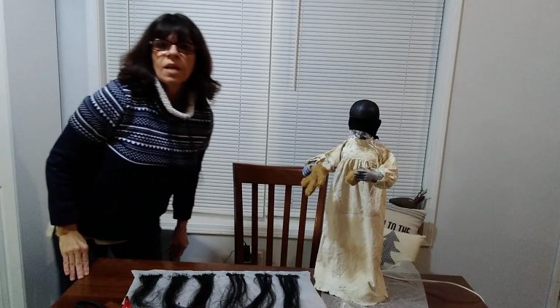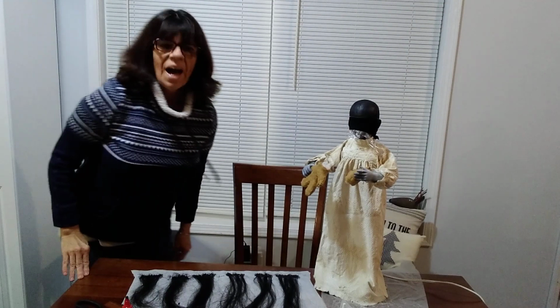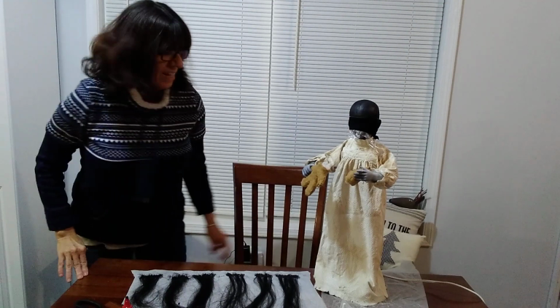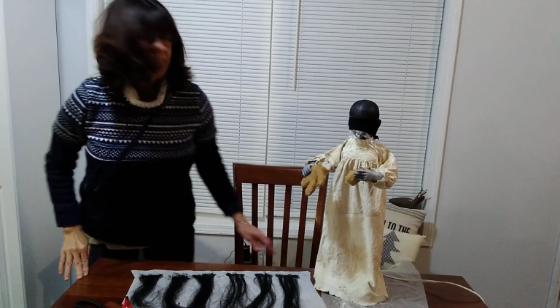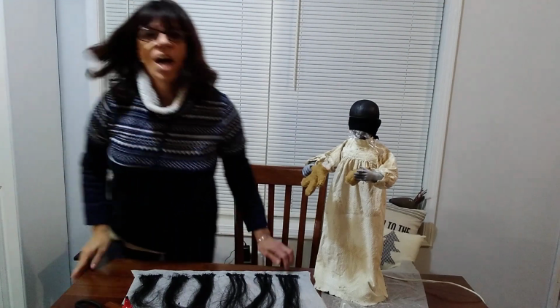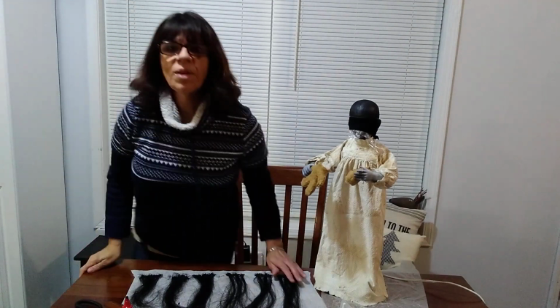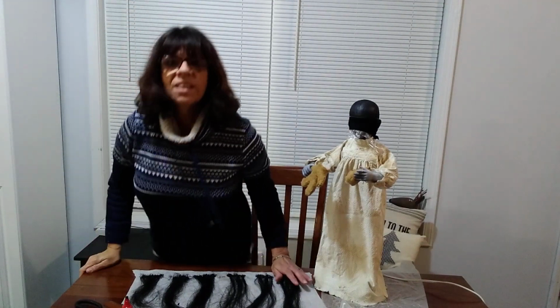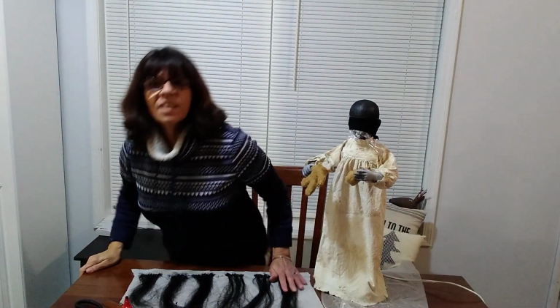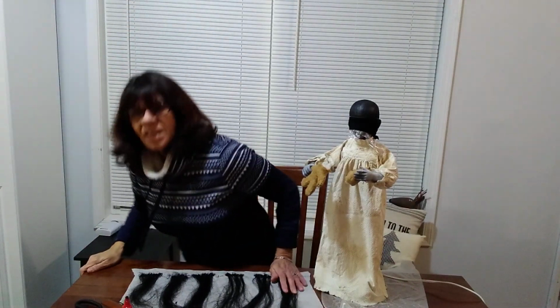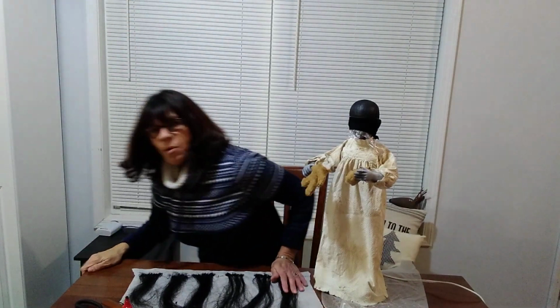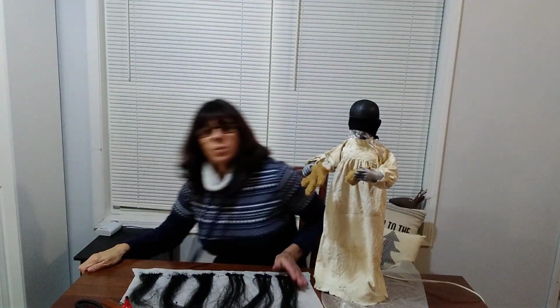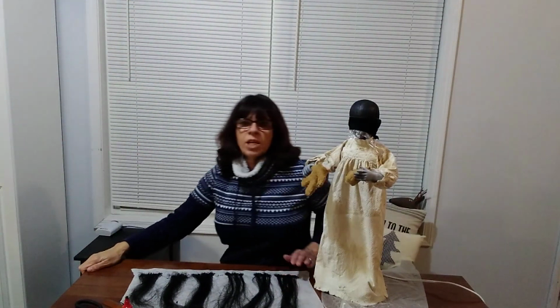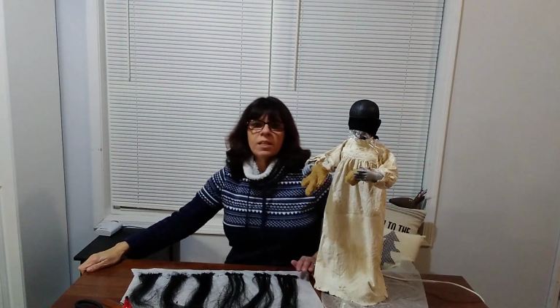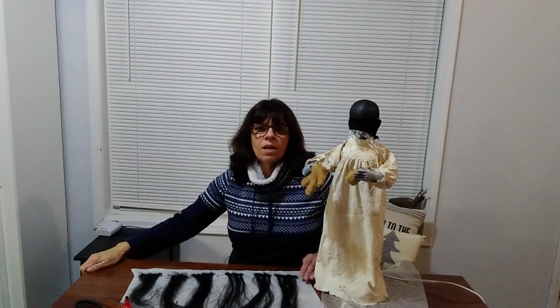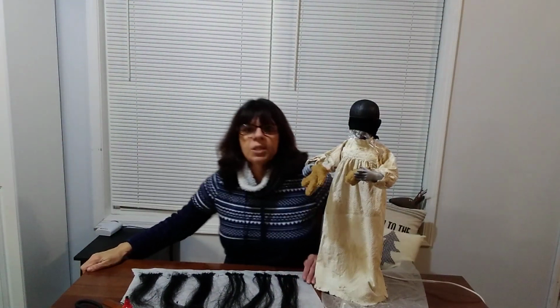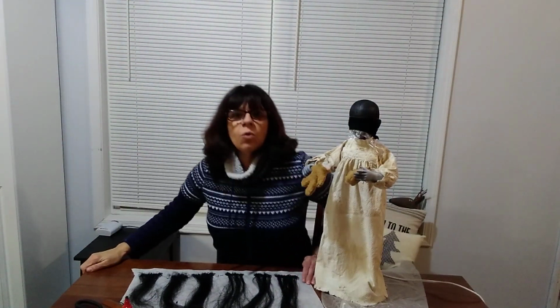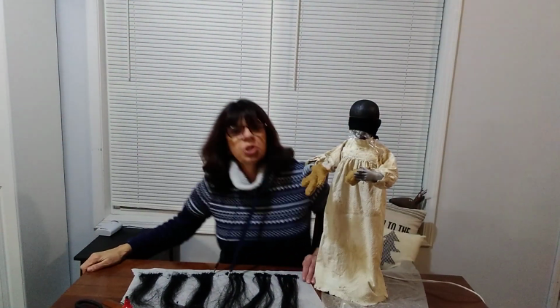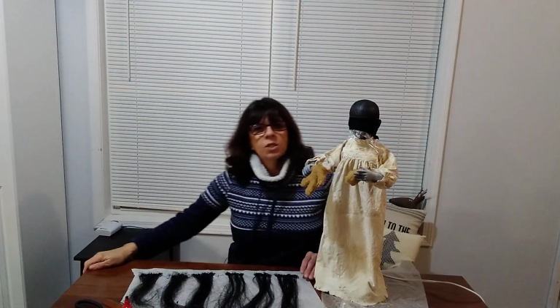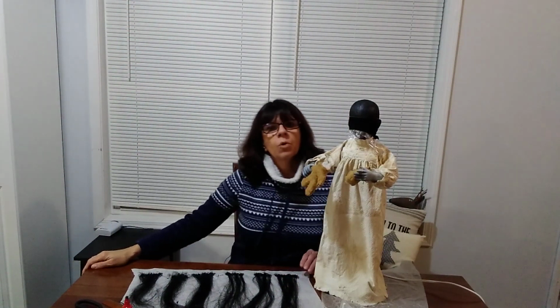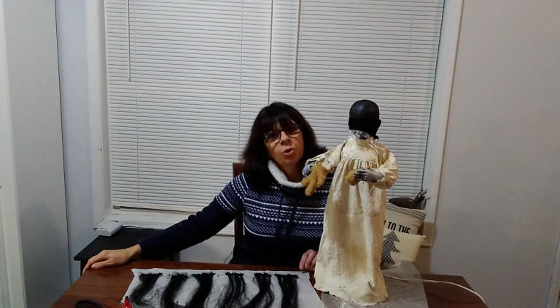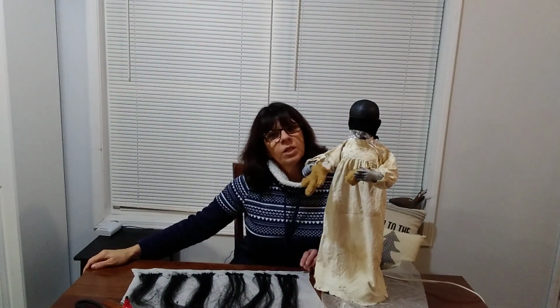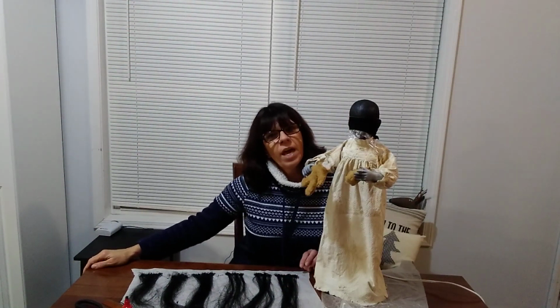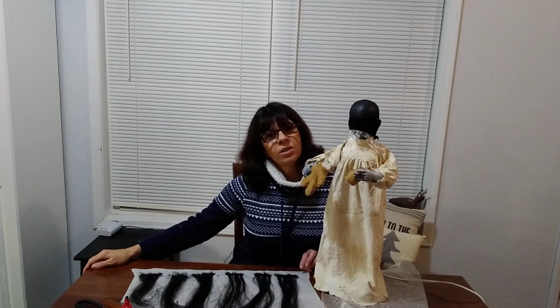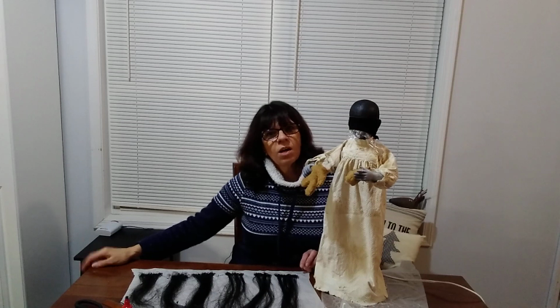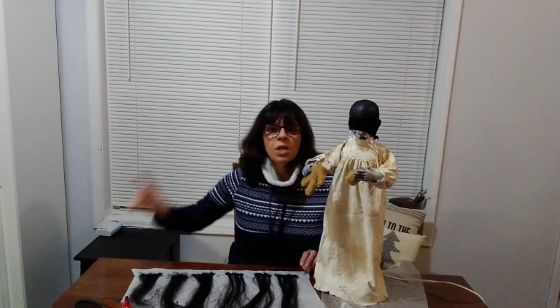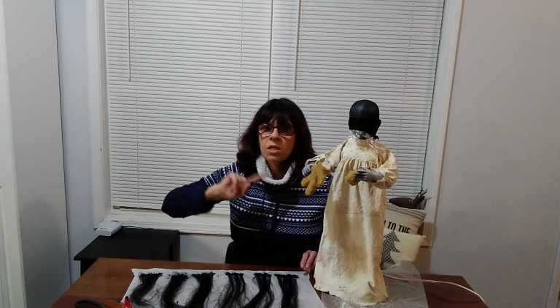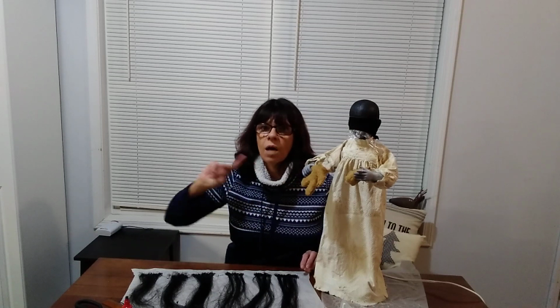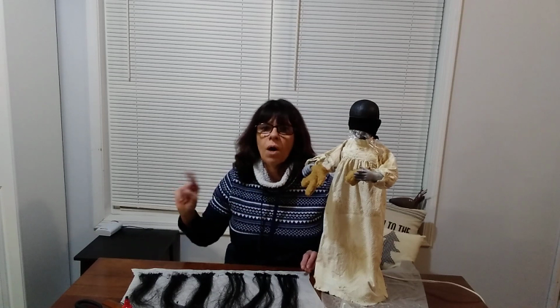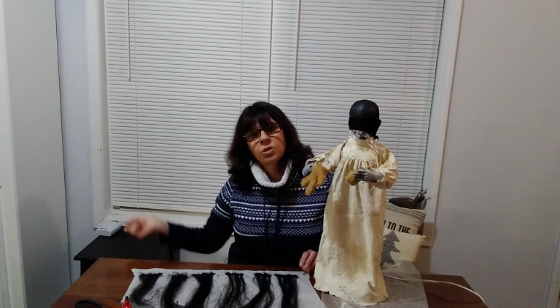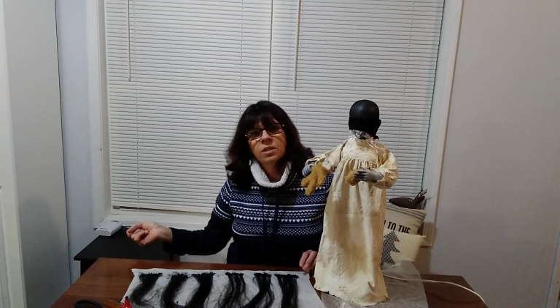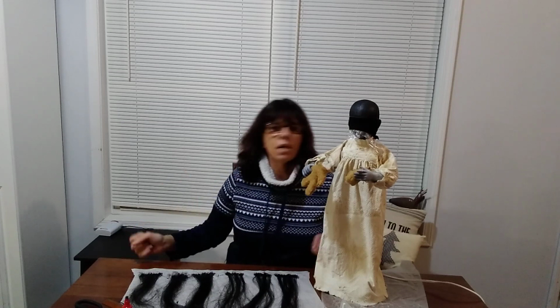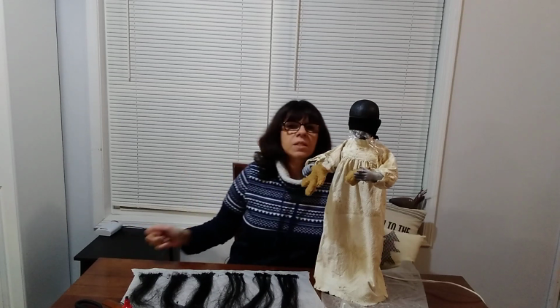Hi, I'm Belinda. I'm with BJD Dolls, which stands for Beautifully Jagged Dolls, not Ball-Jointed Dolls.